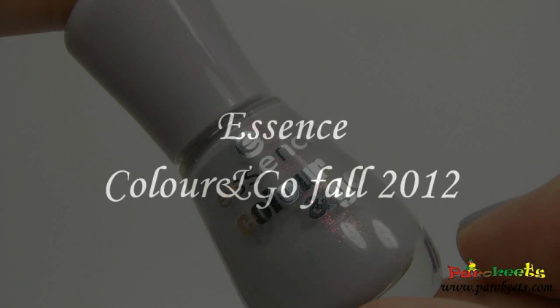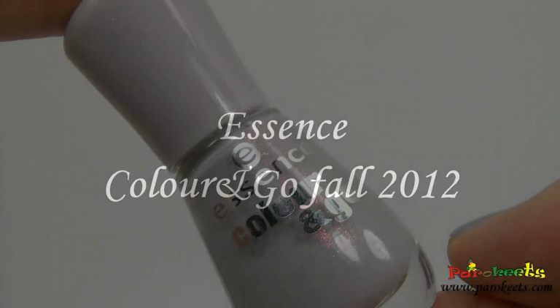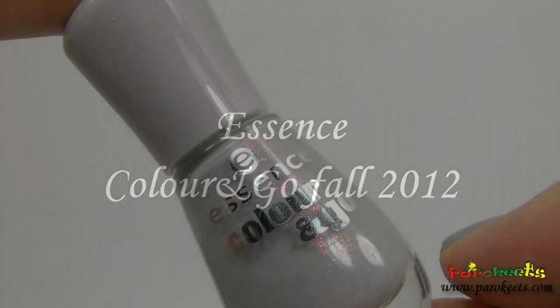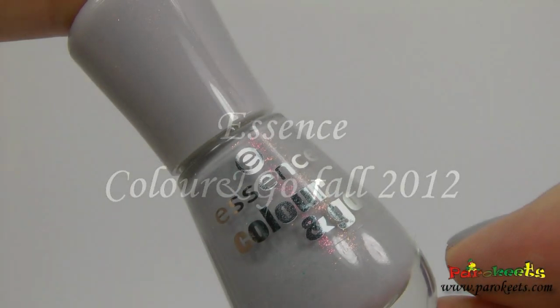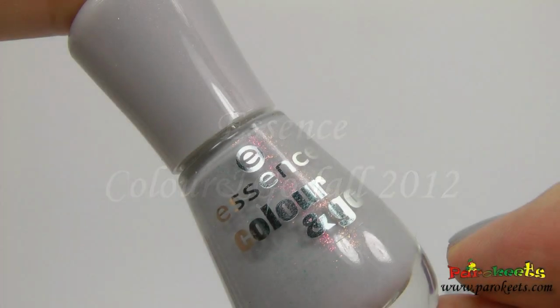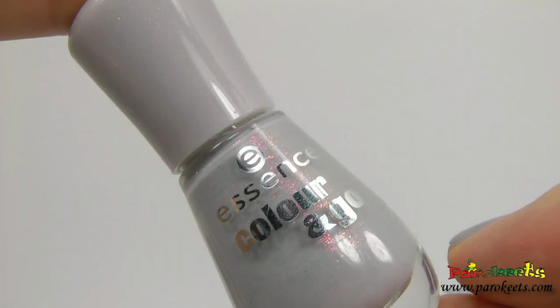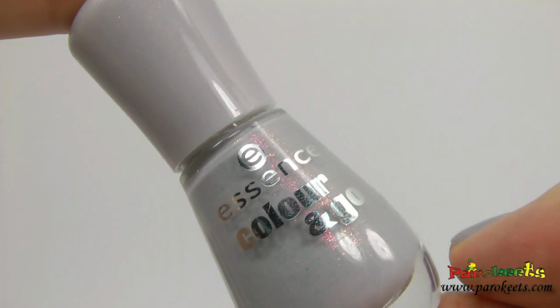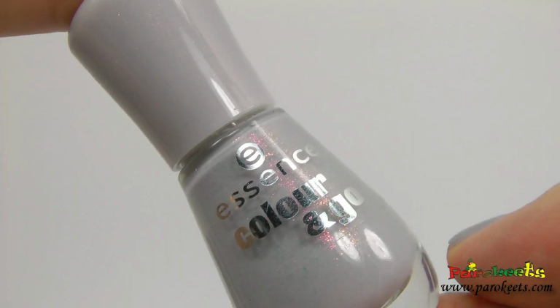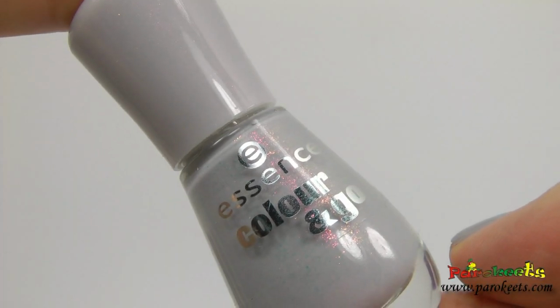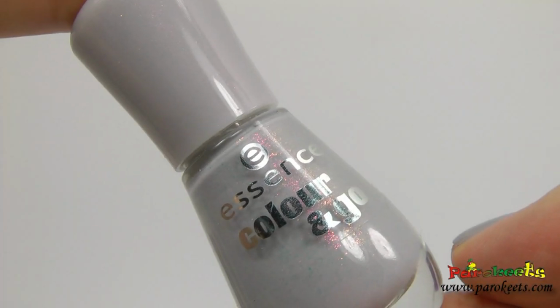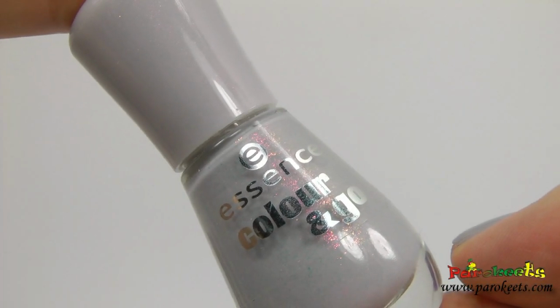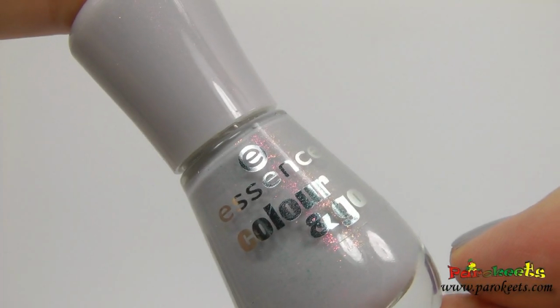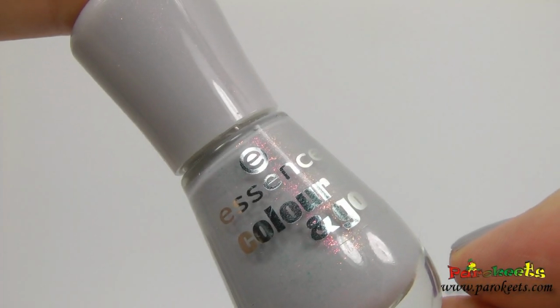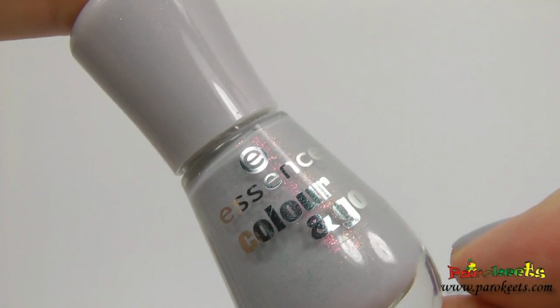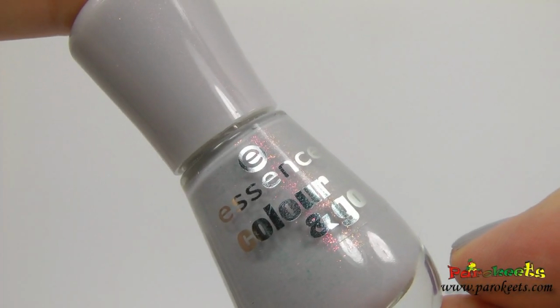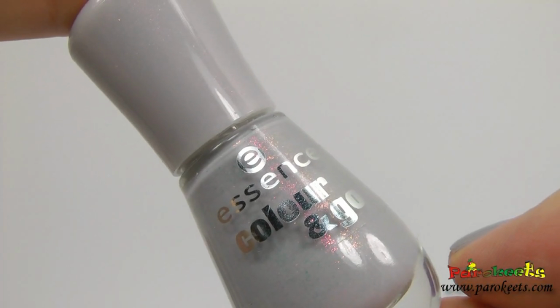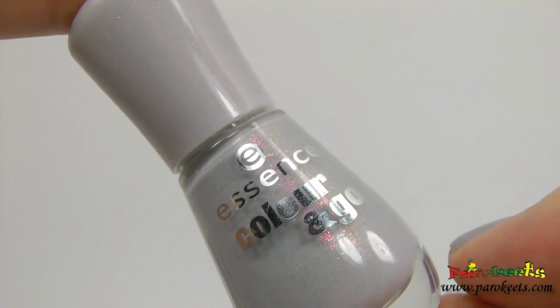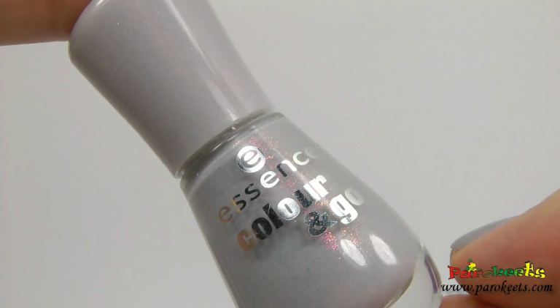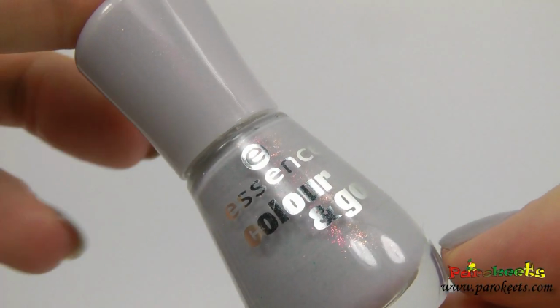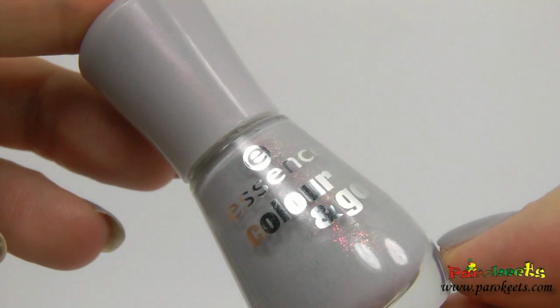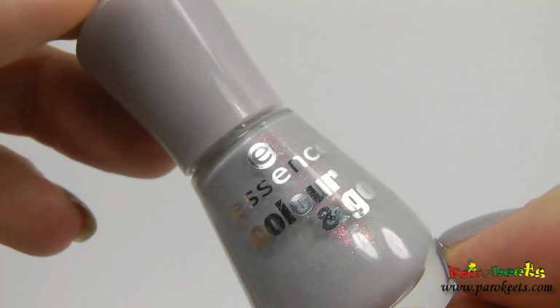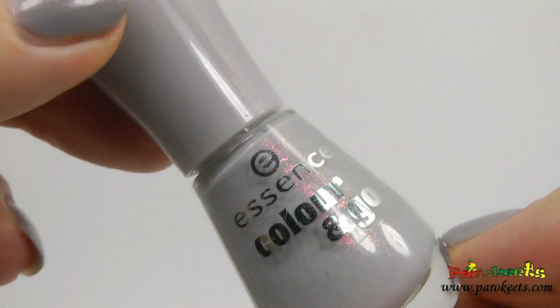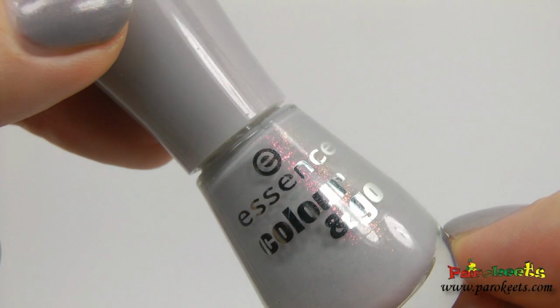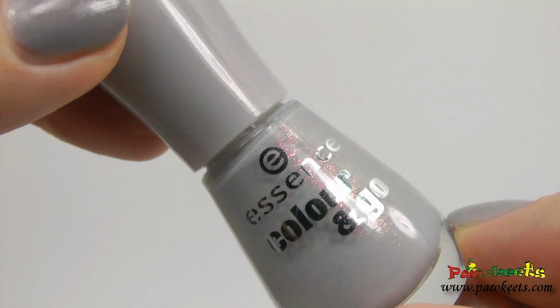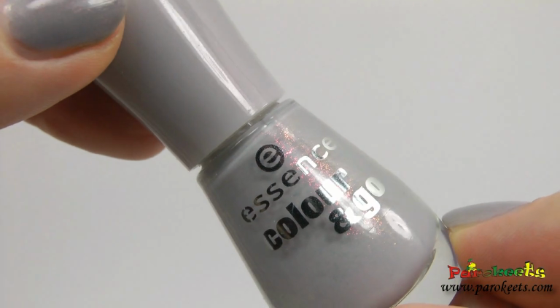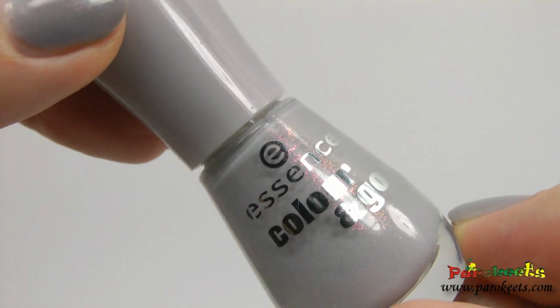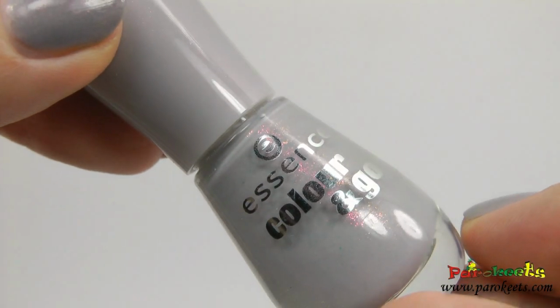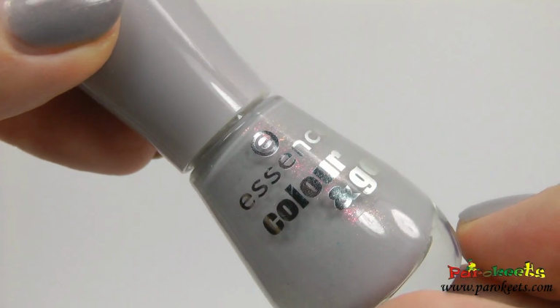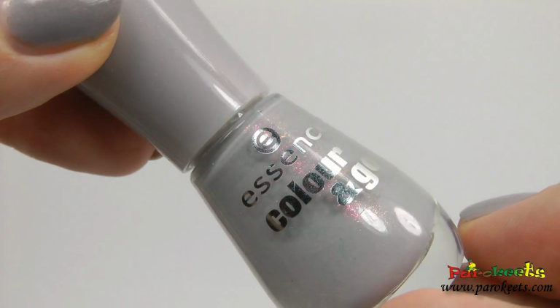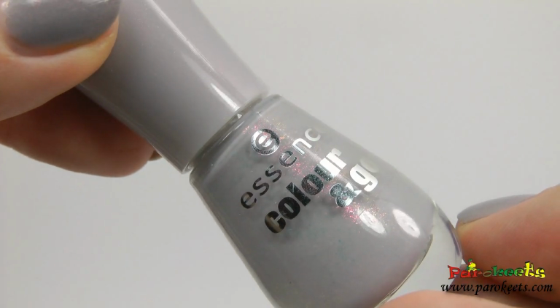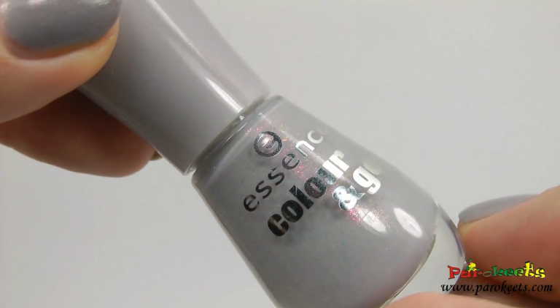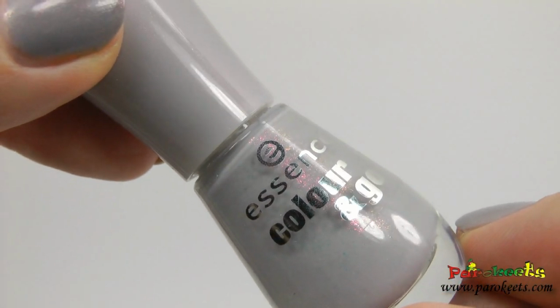New Essence Color on Go nail polishes are already in our stores, so I thought I will show you the ones that I got.